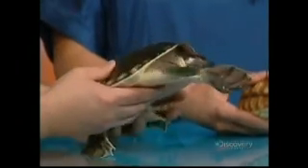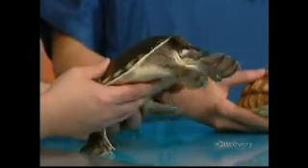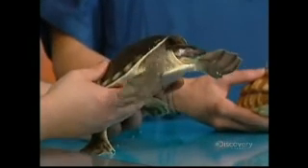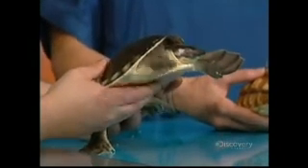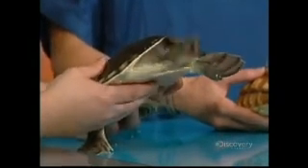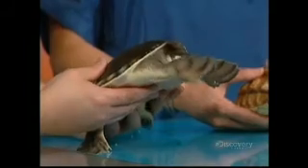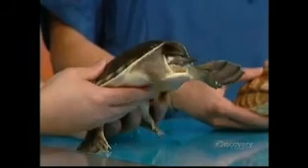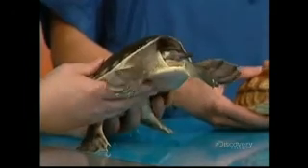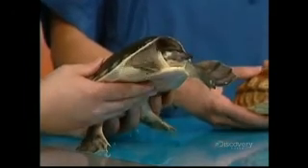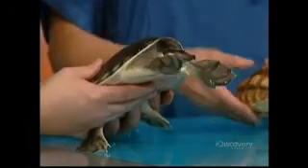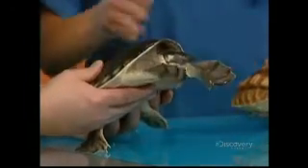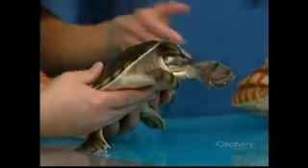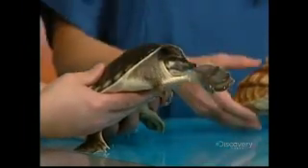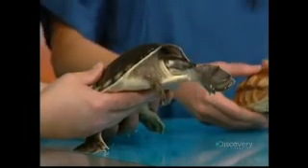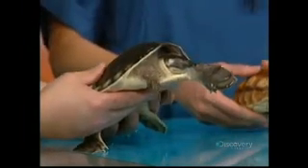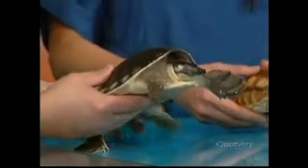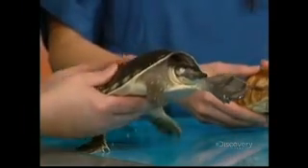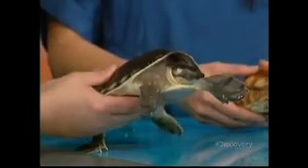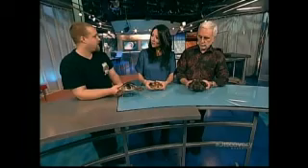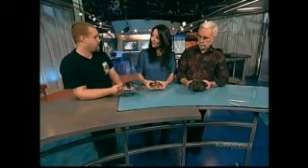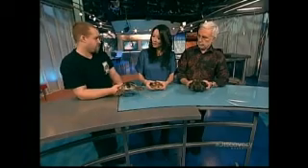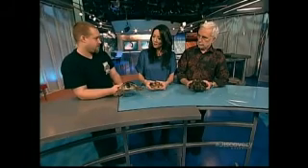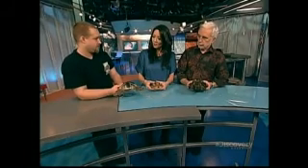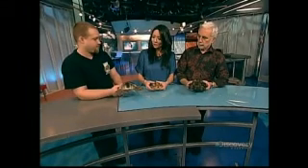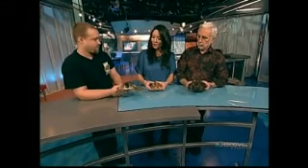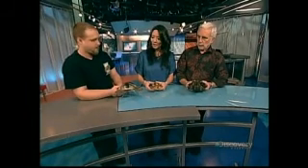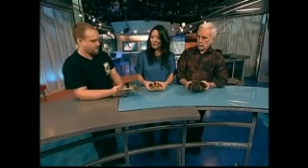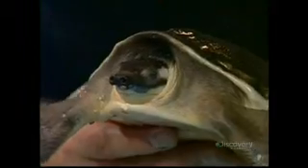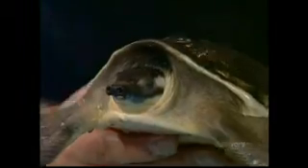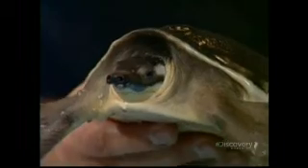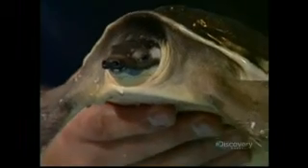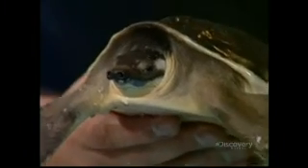That's a beautiful turtle — what is that? This is a pig-nosed turtle, or a fly river turtle. Absolutely beautiful. And where does it live? This one's from New Guinea or Australia.